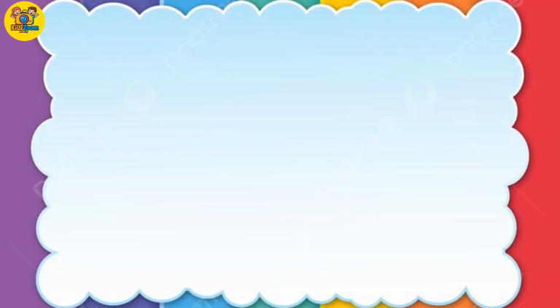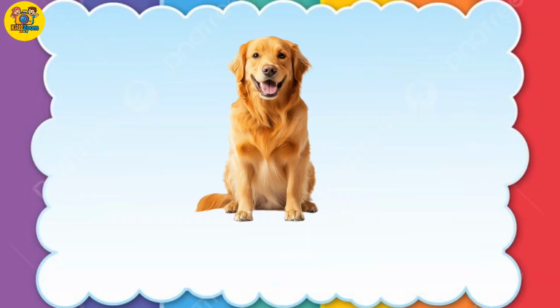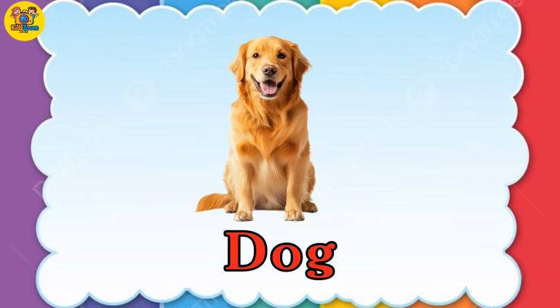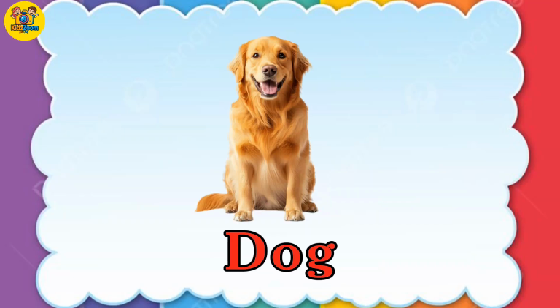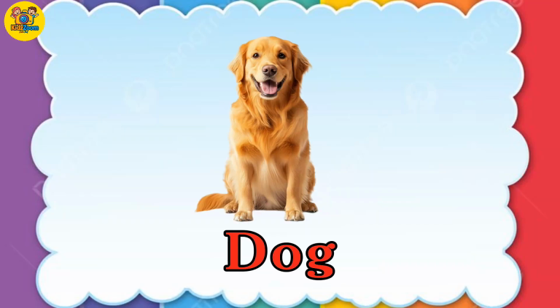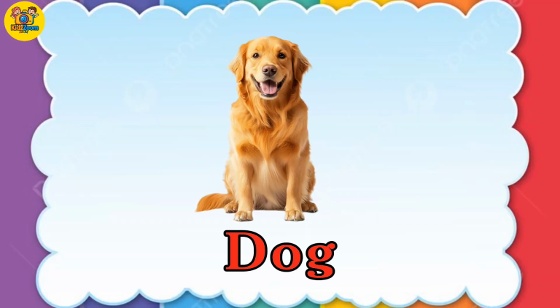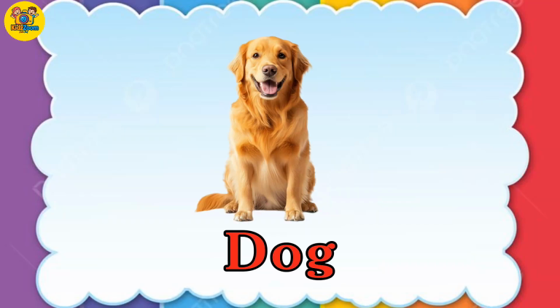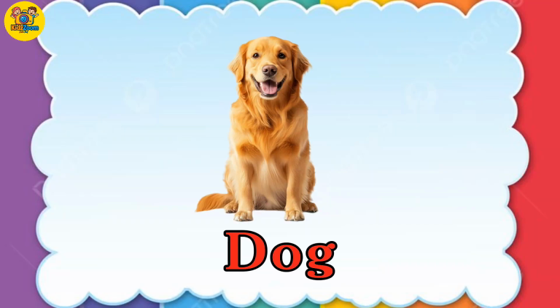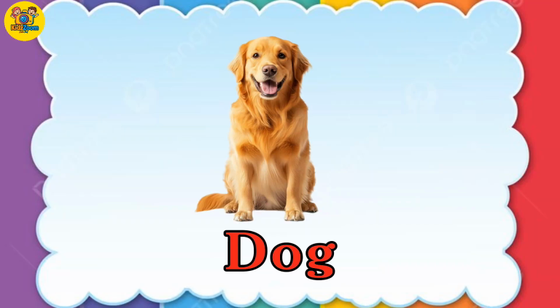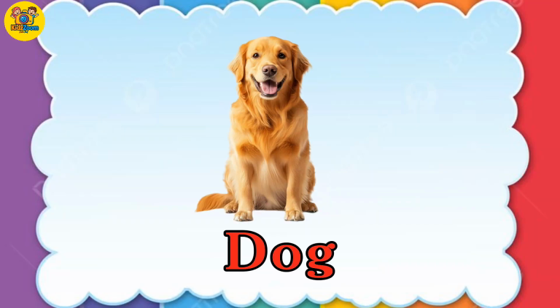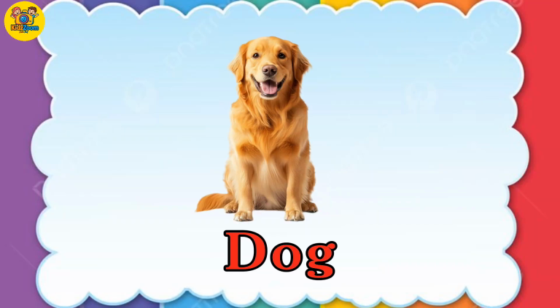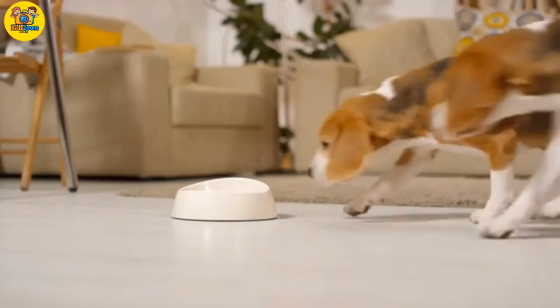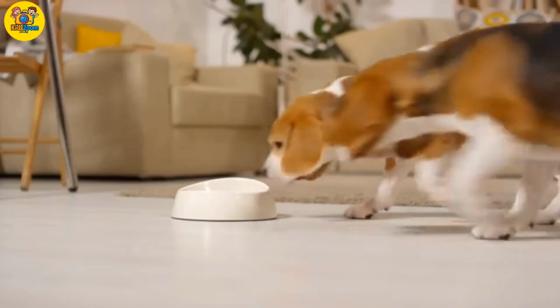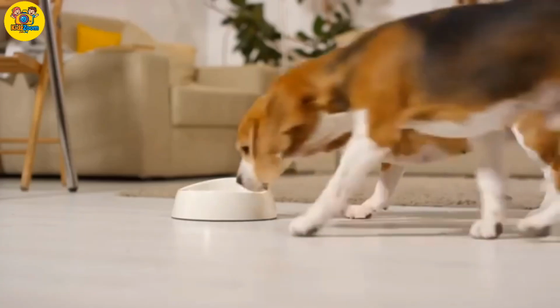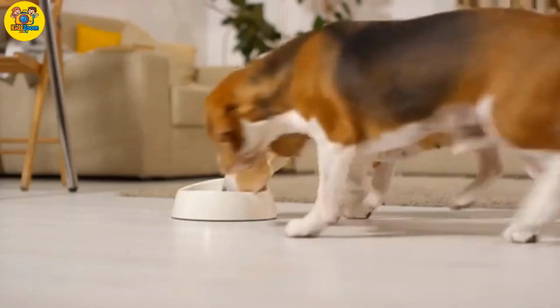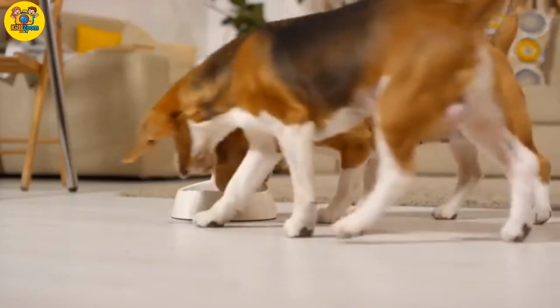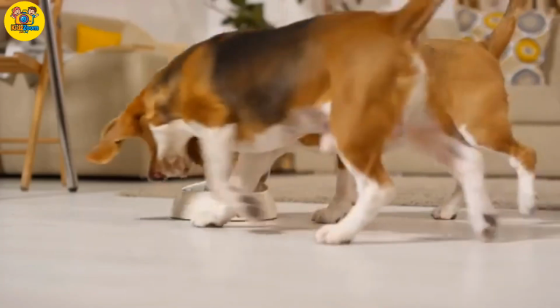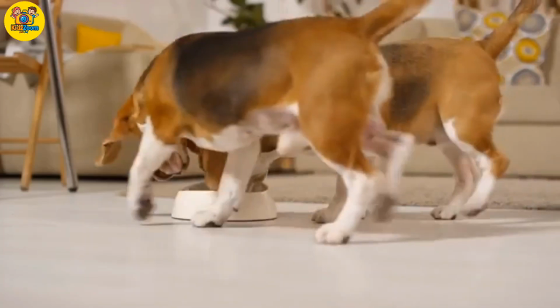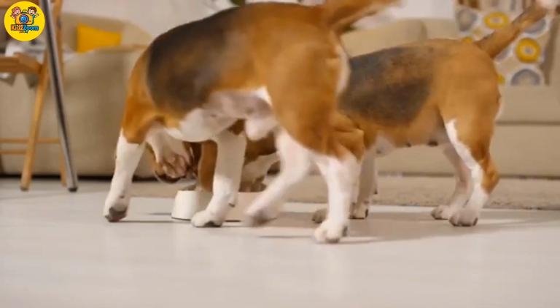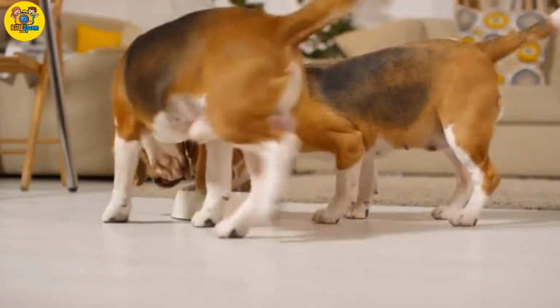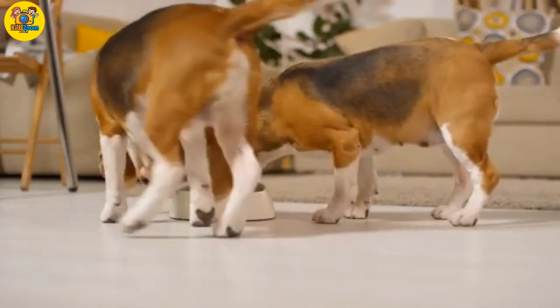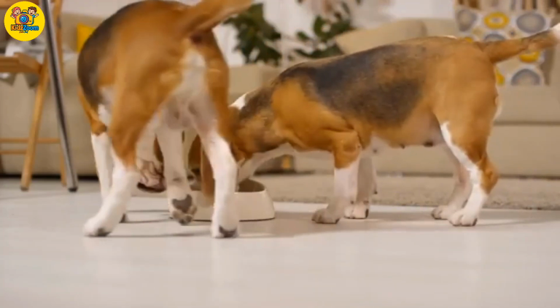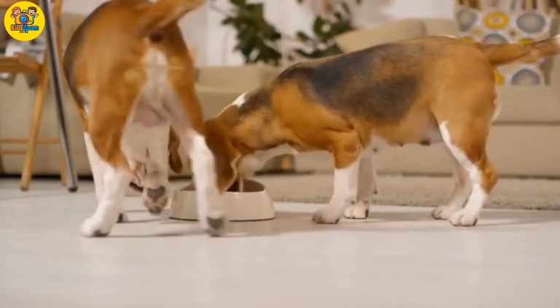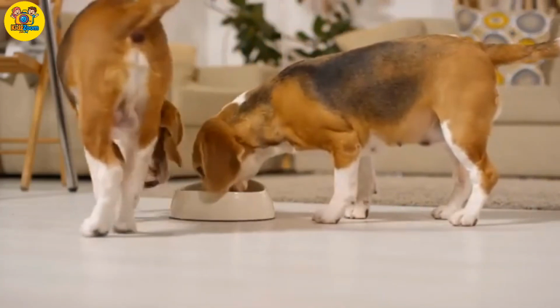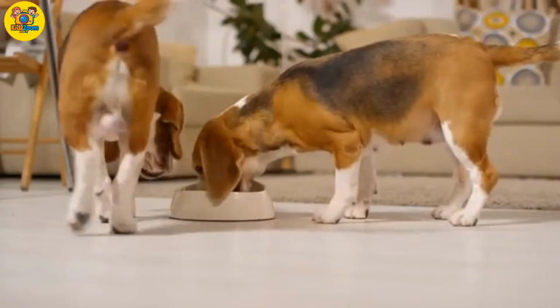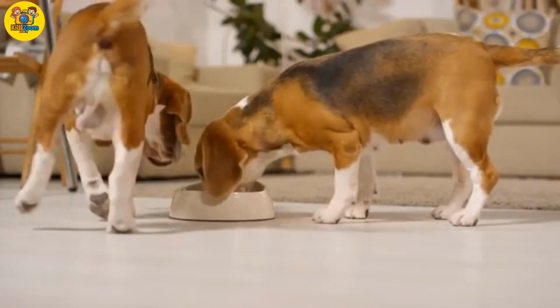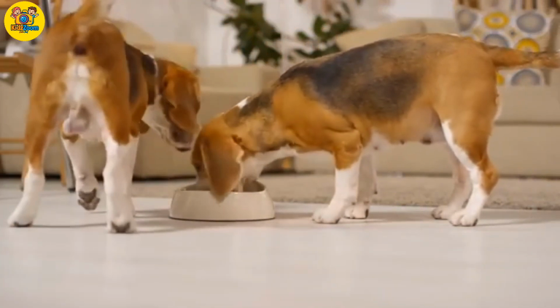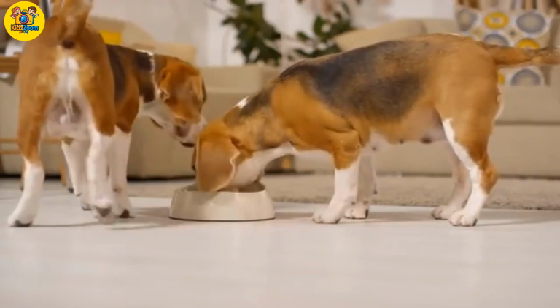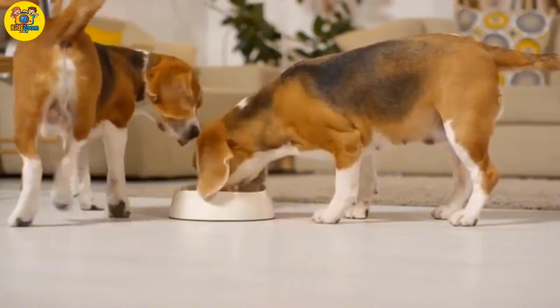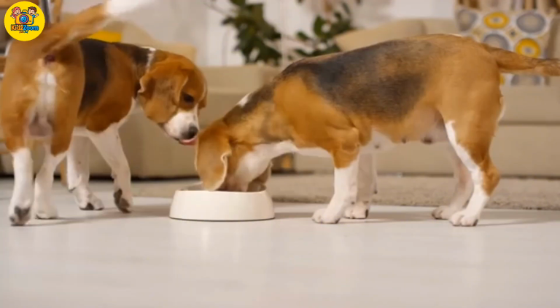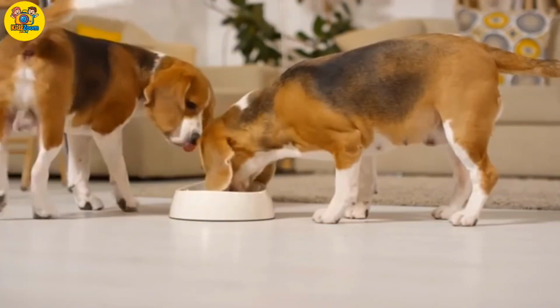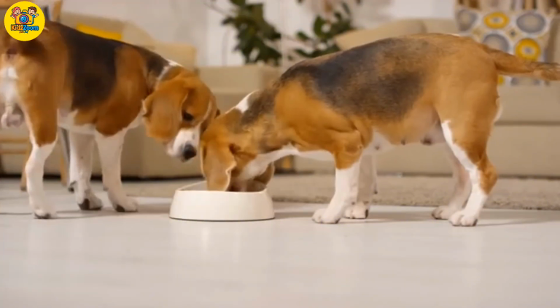Dog. Dogs are smart, friendly, and full of energy.